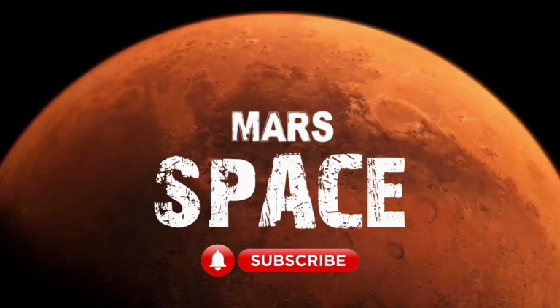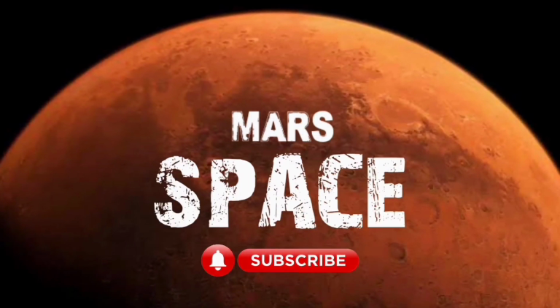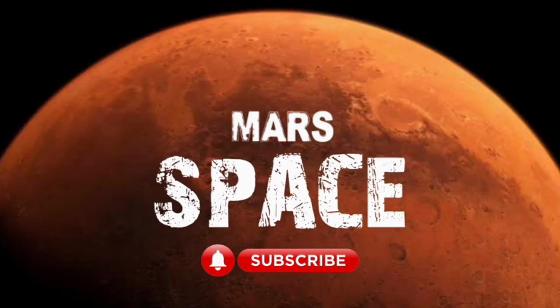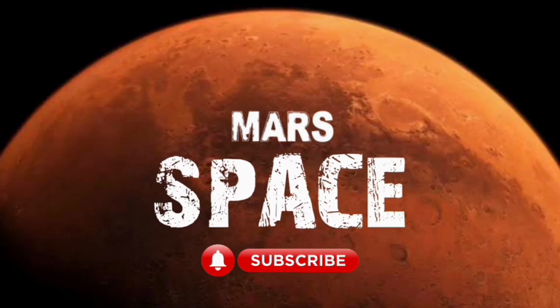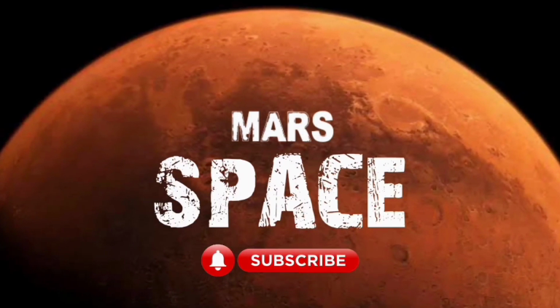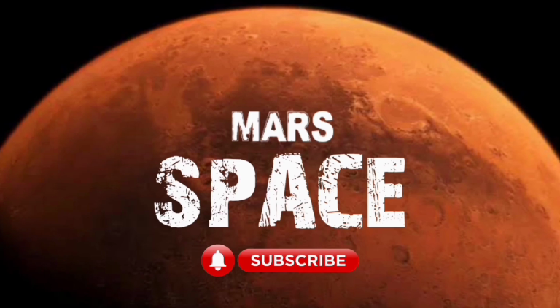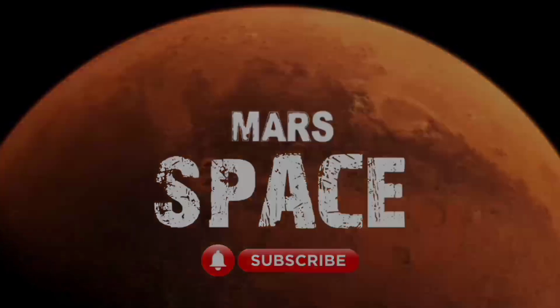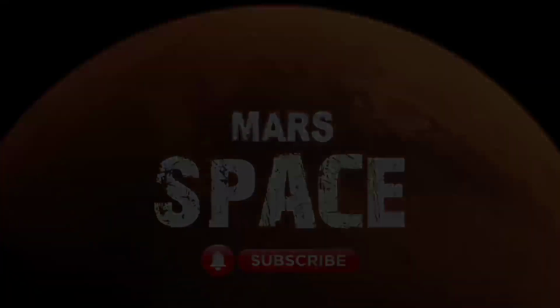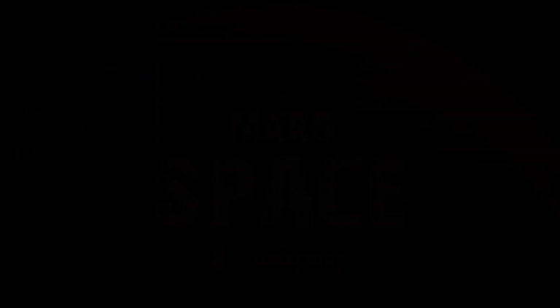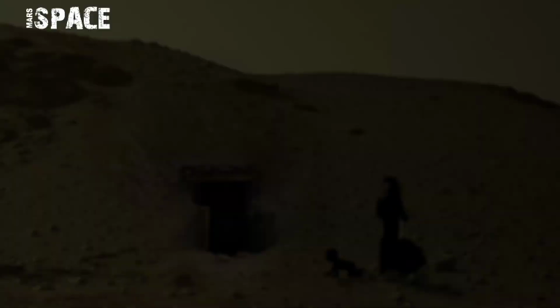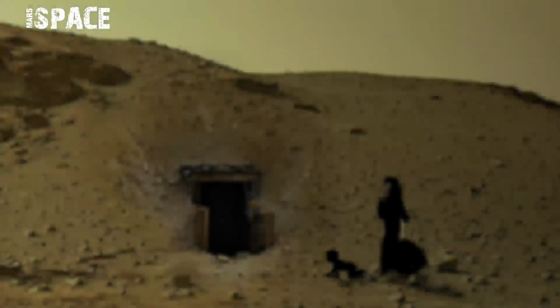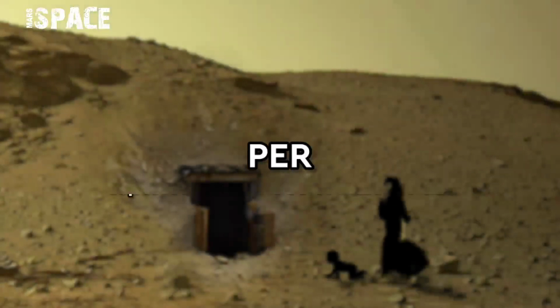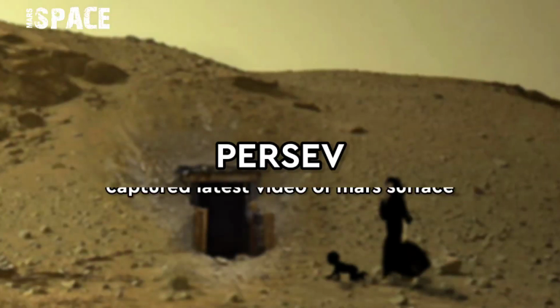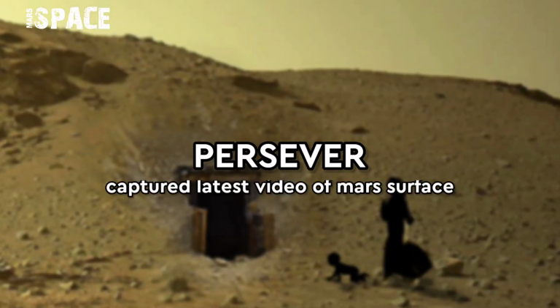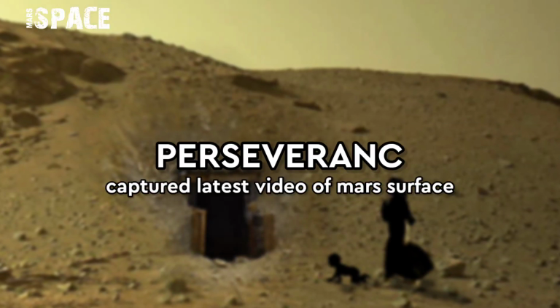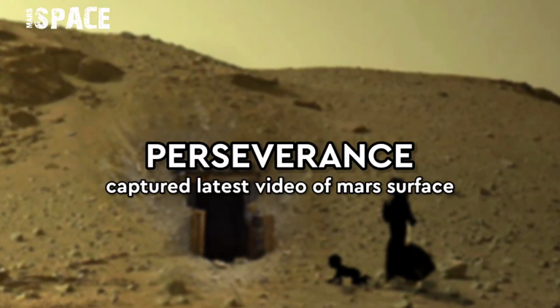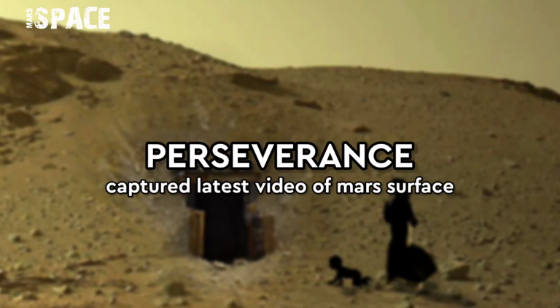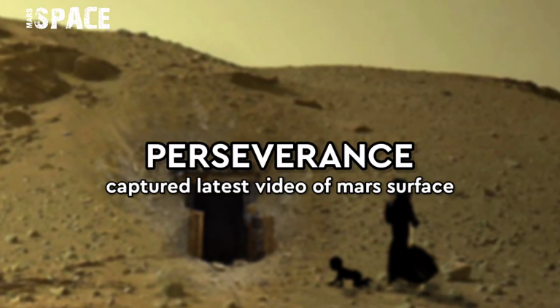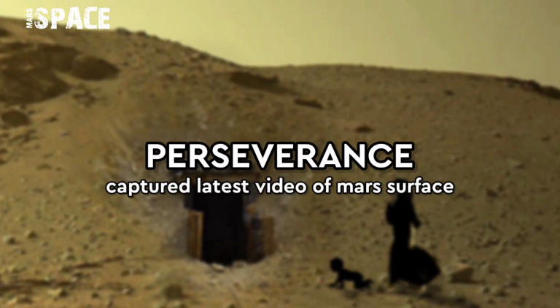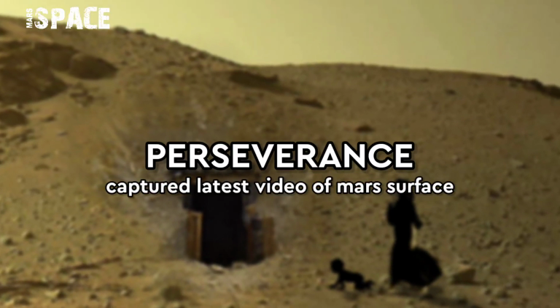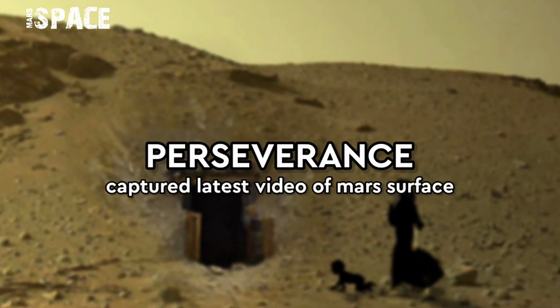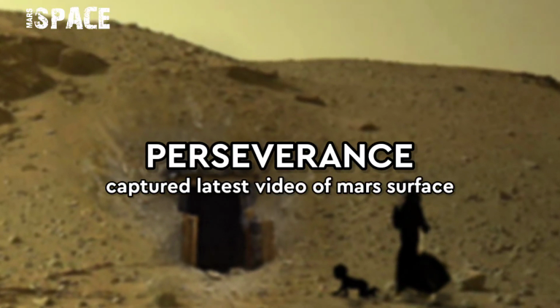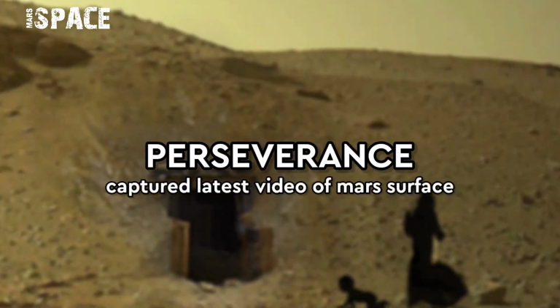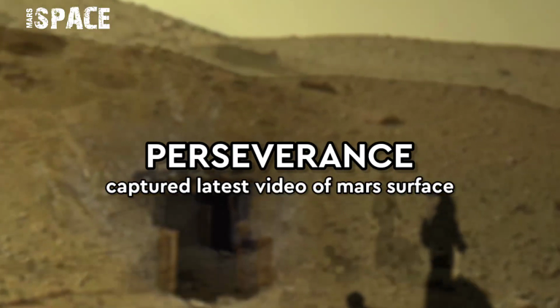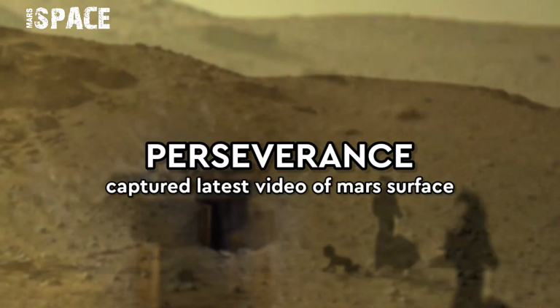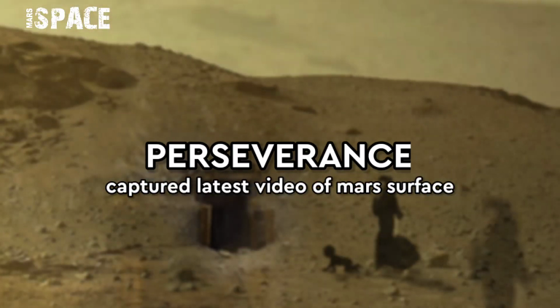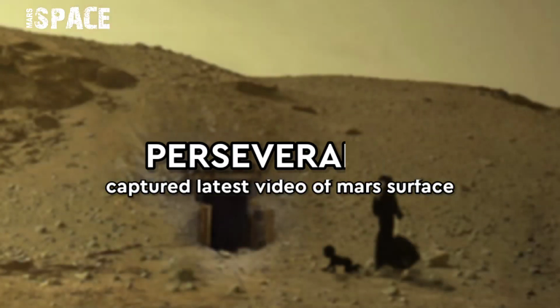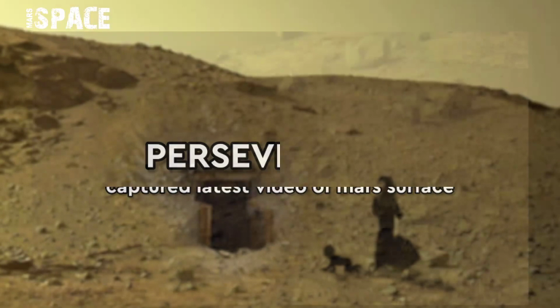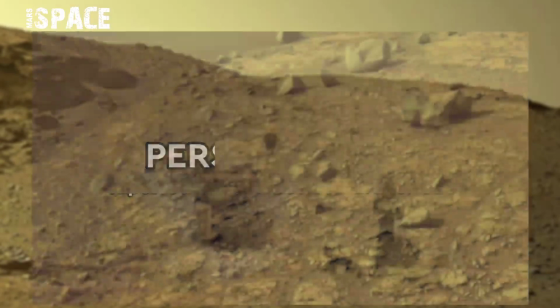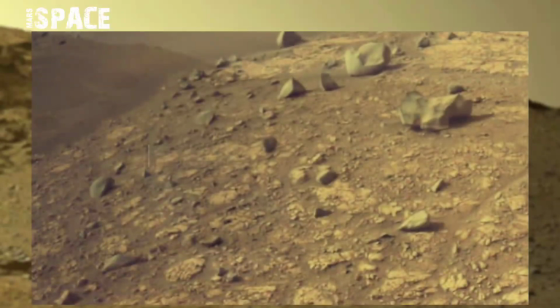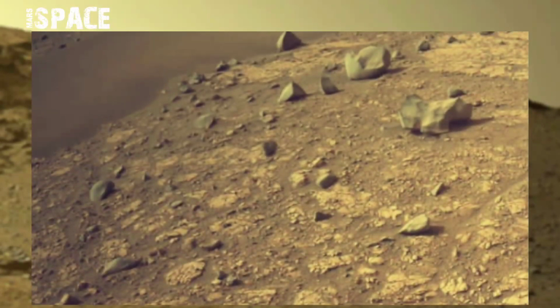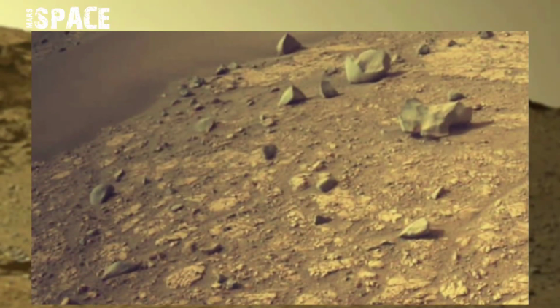Hello my dear friends, welcome back to our YouTube channel Mars to Space. If you're new, hit the bell icon with thumbs up and please watch till the end.